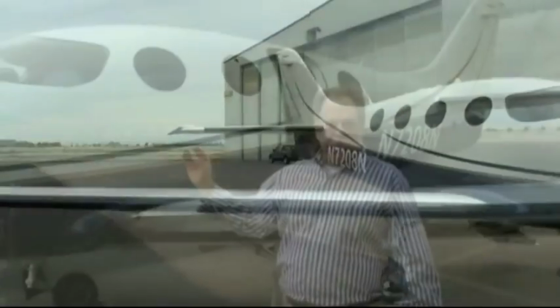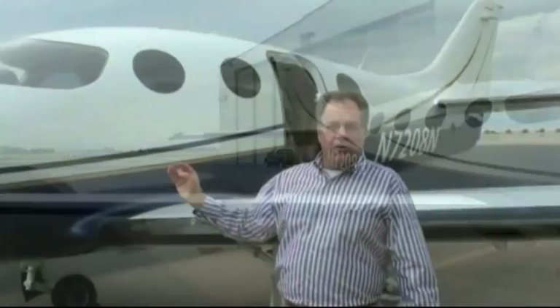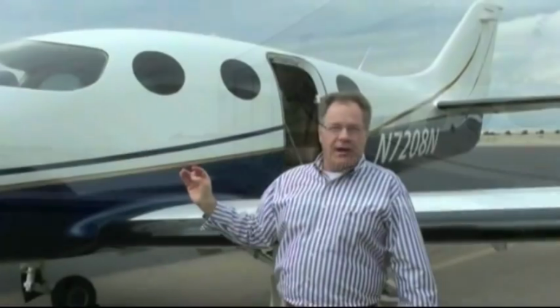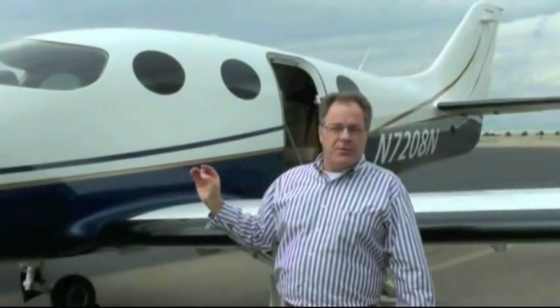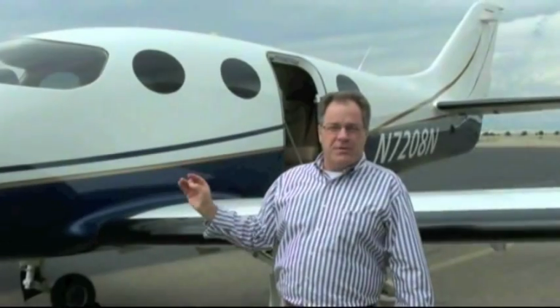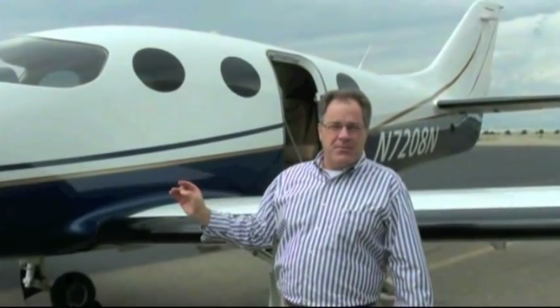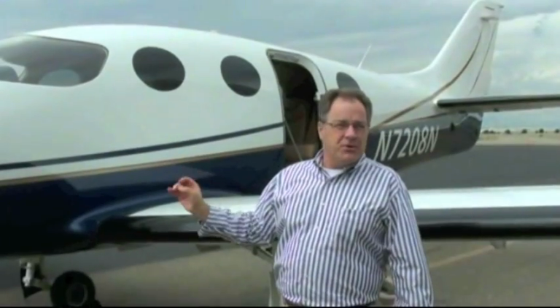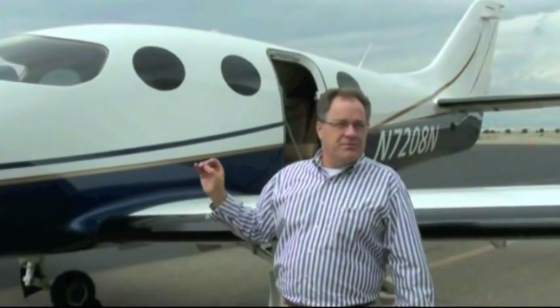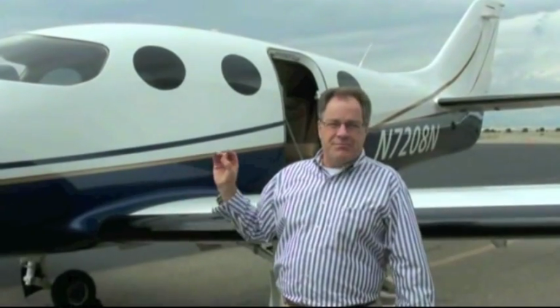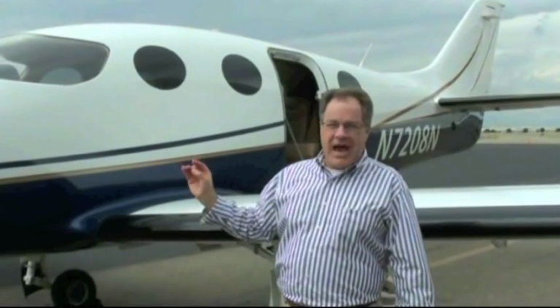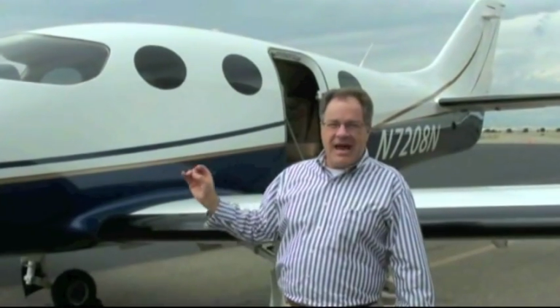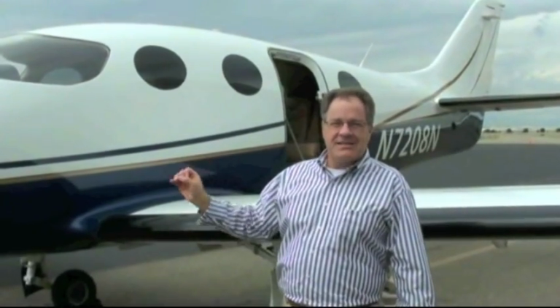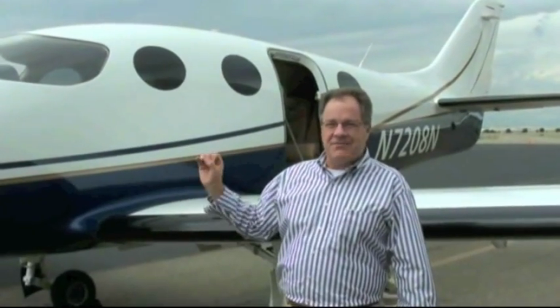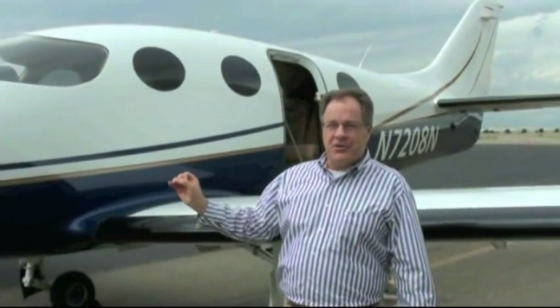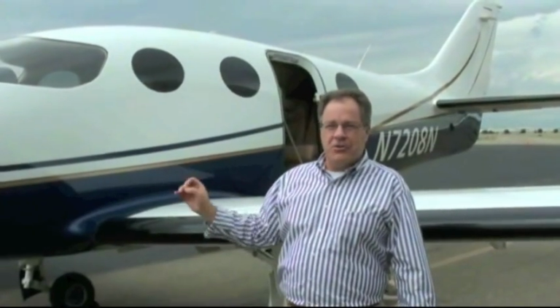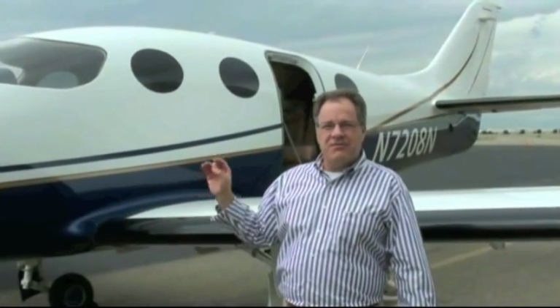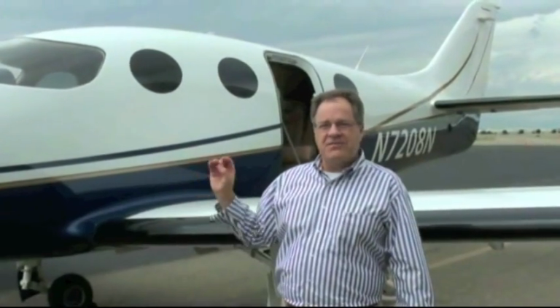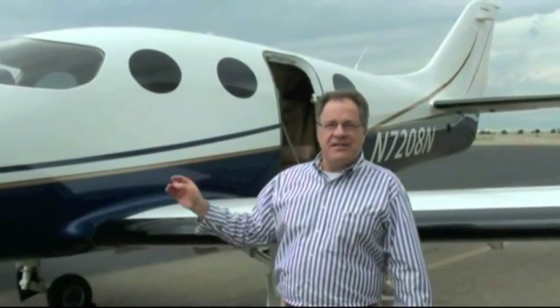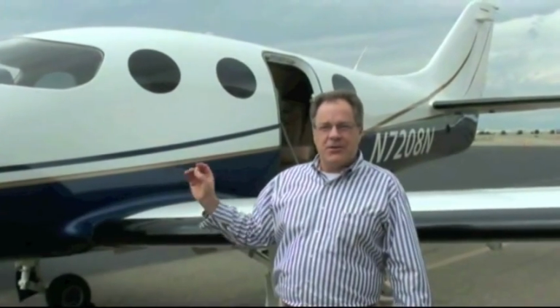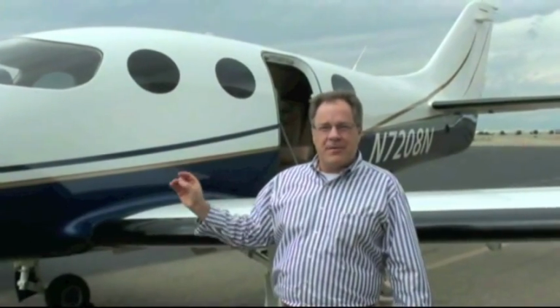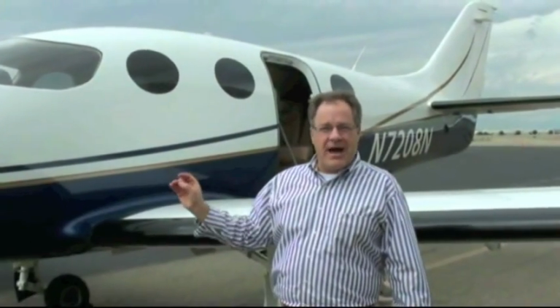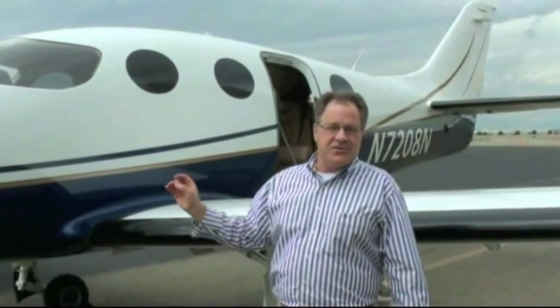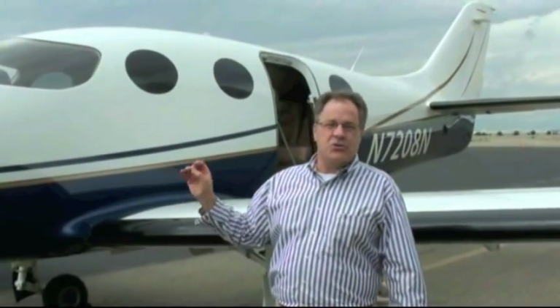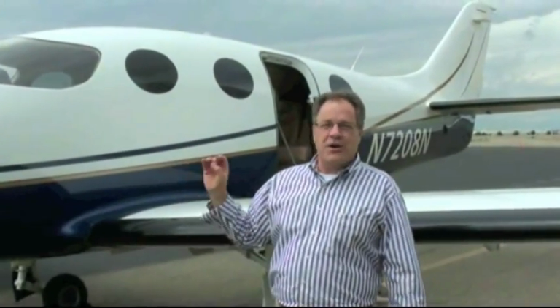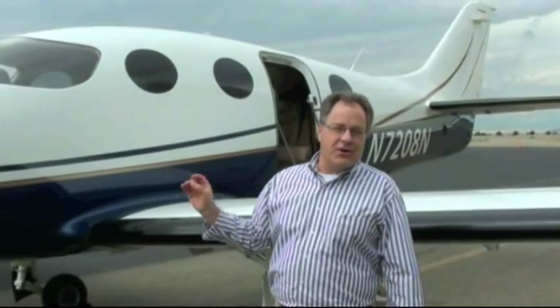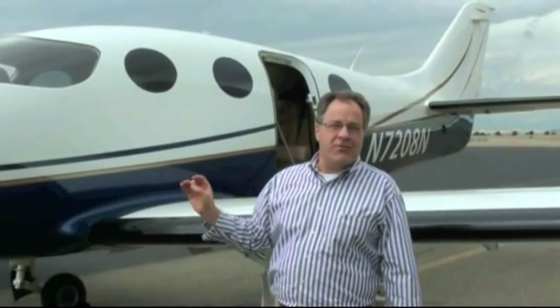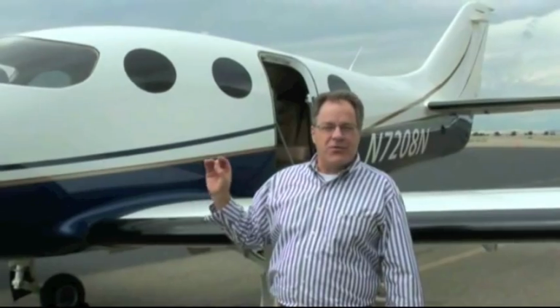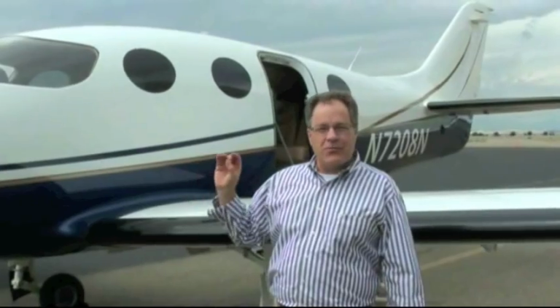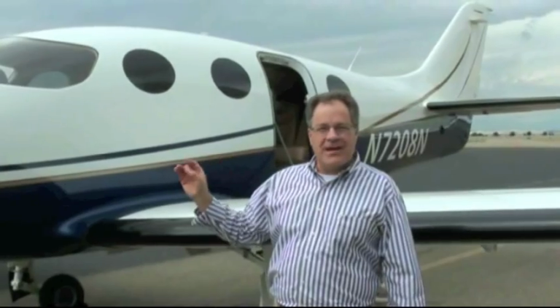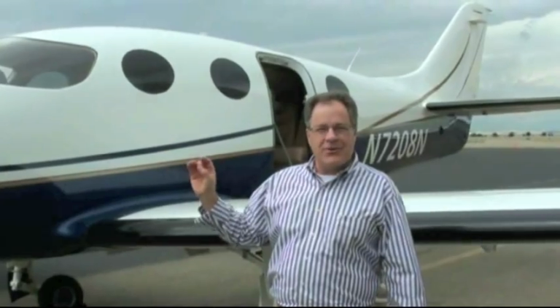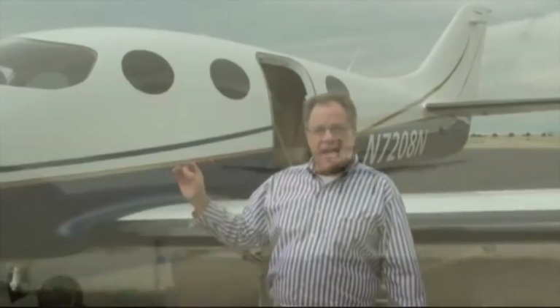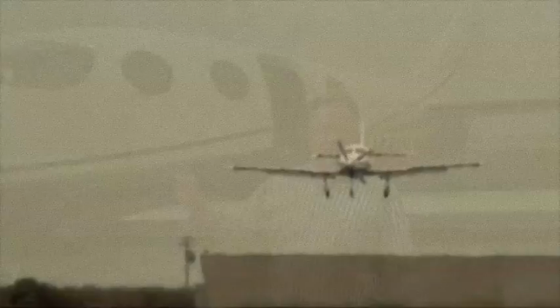Loaded up with people, bags, and fuel, you can go 1,500 miles and true out at over 300 knots.